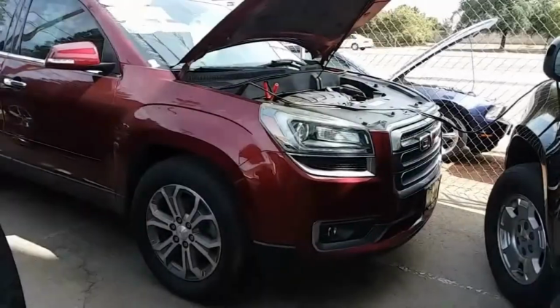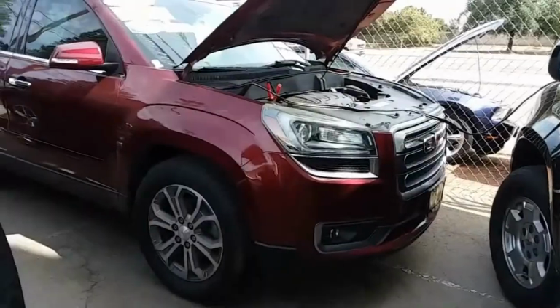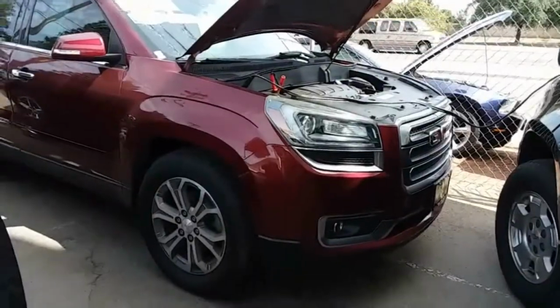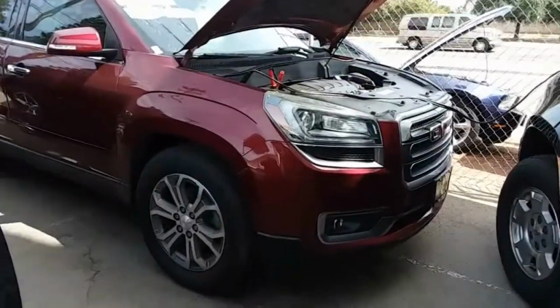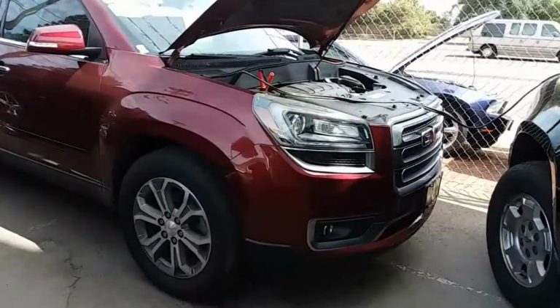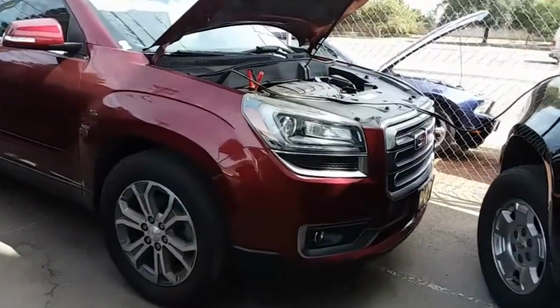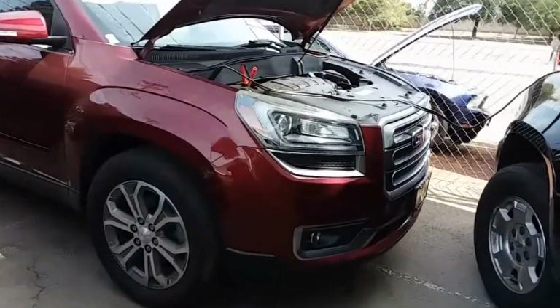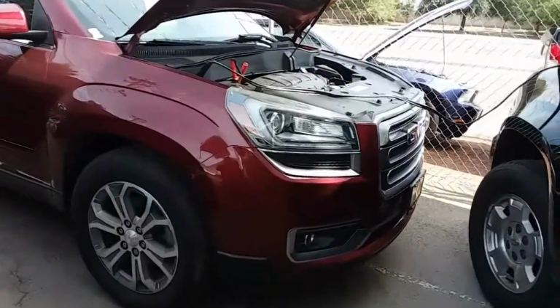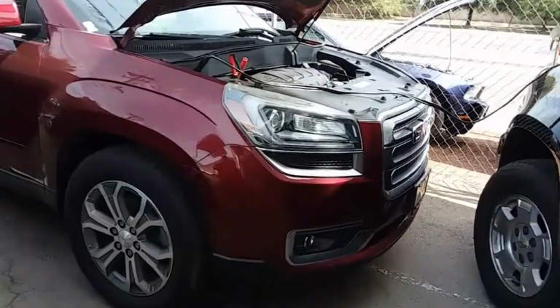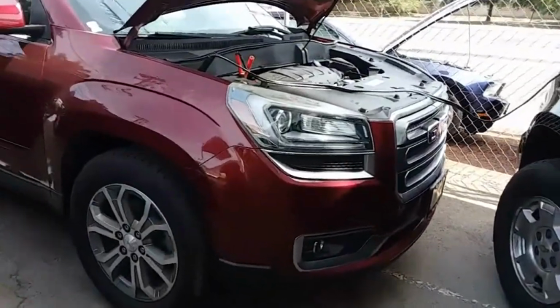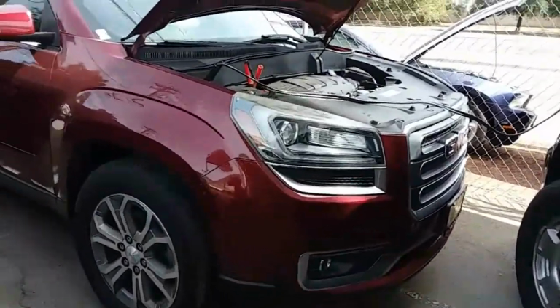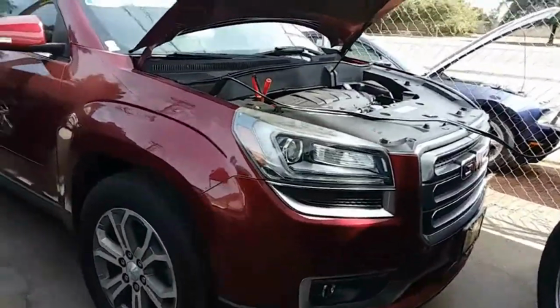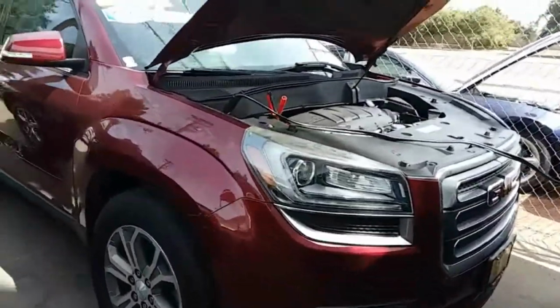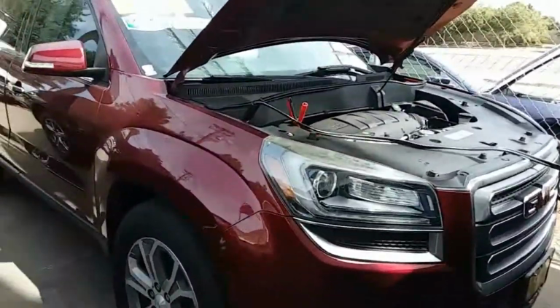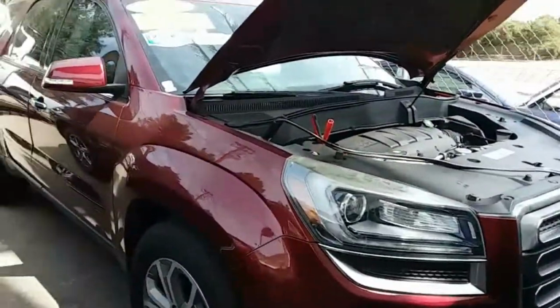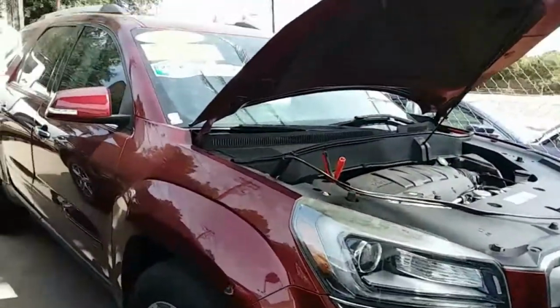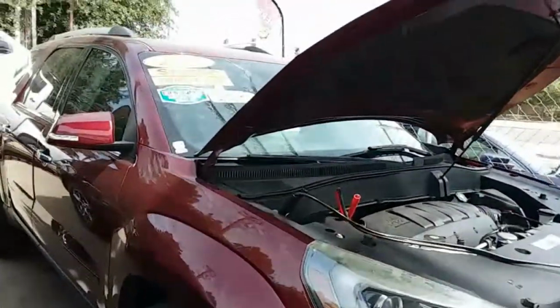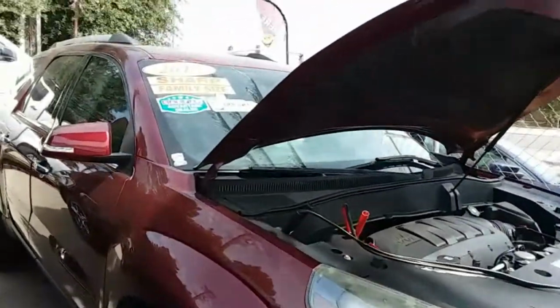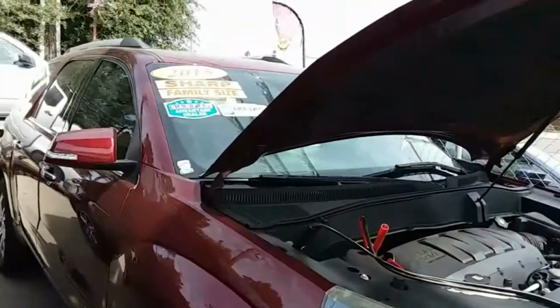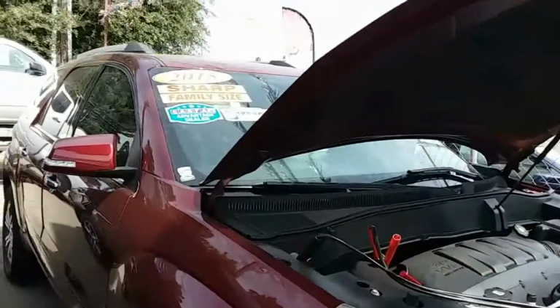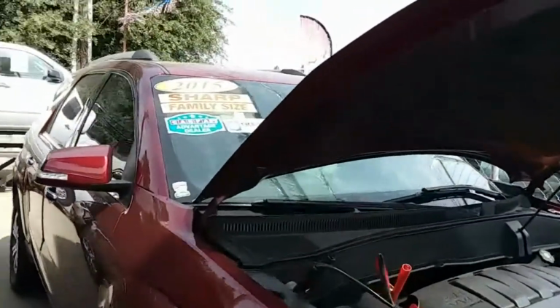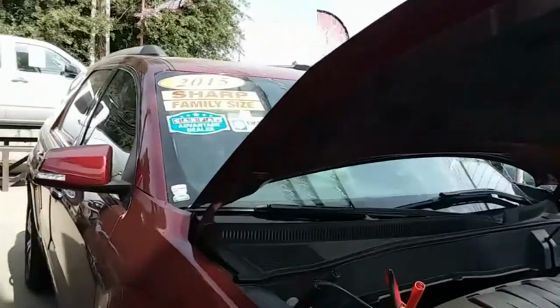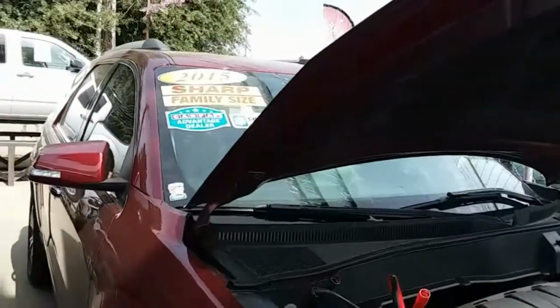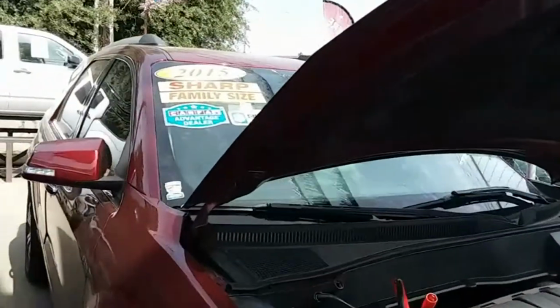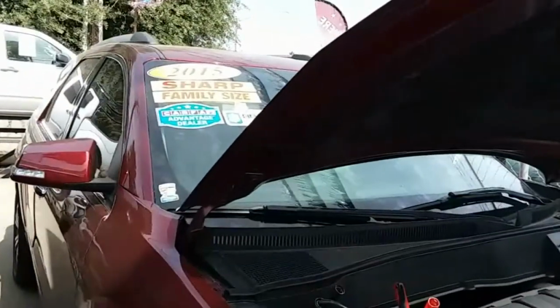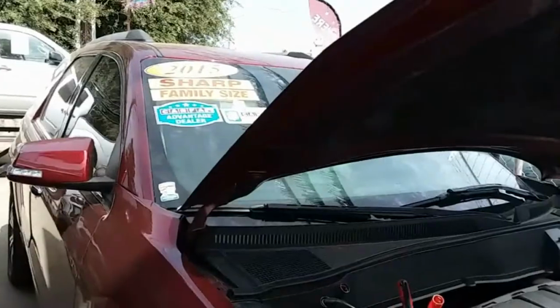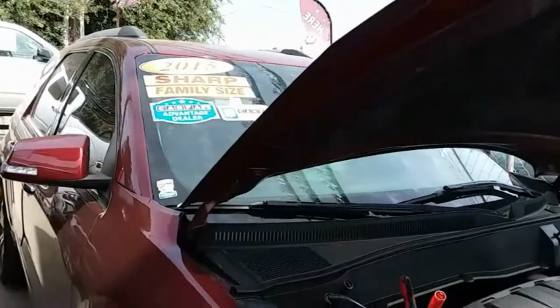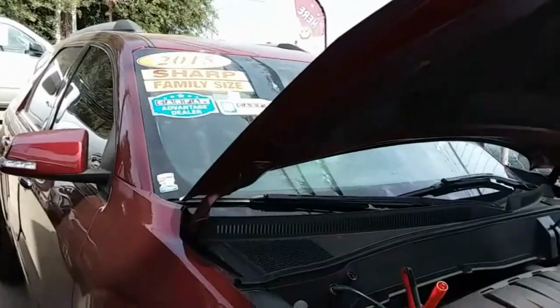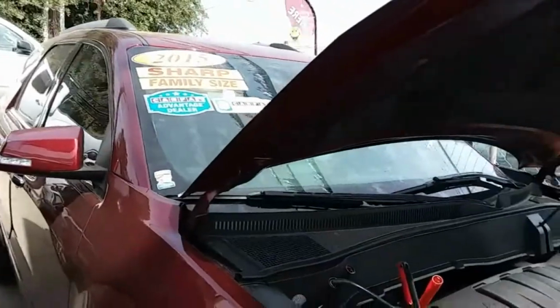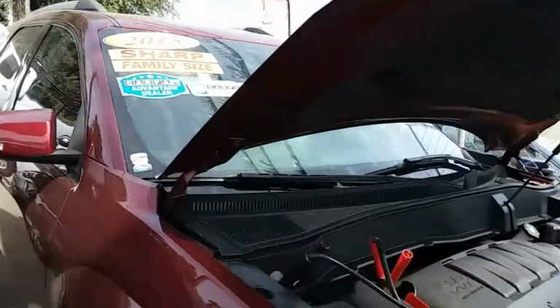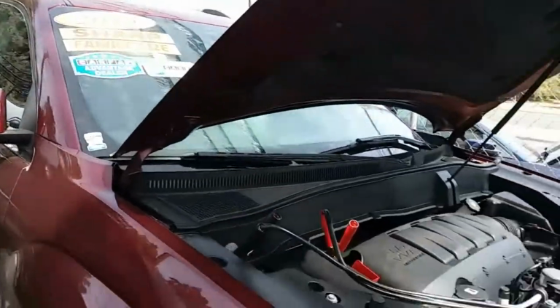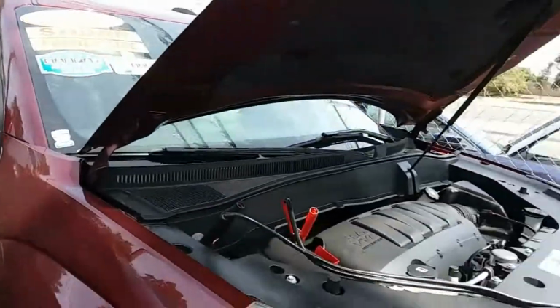Today we're going to replace the battery on a 2015 GMC Acadia.